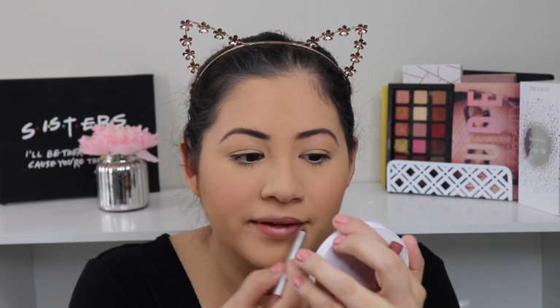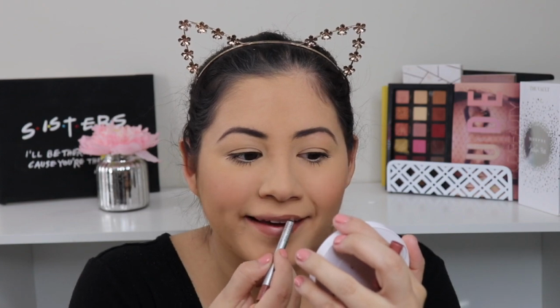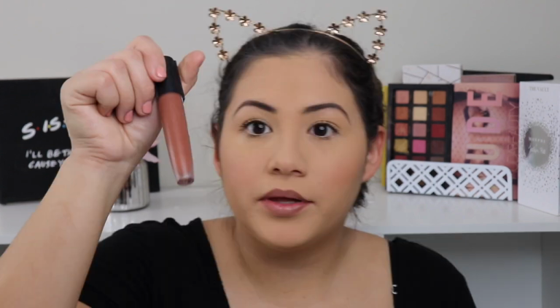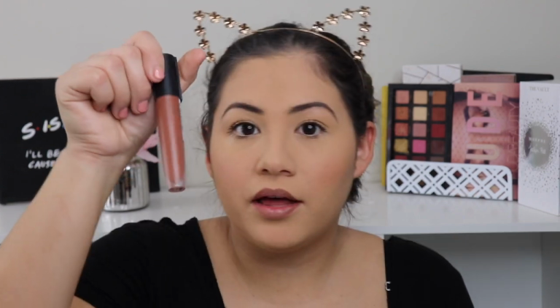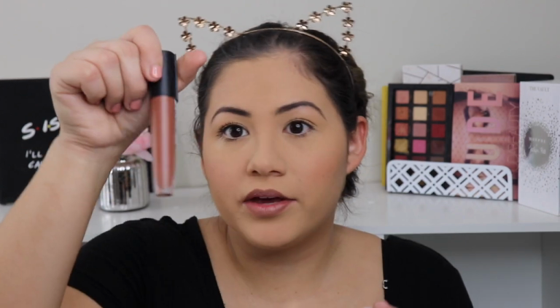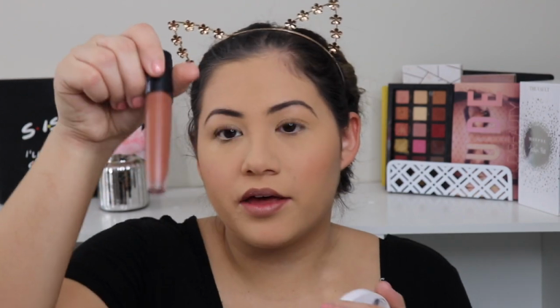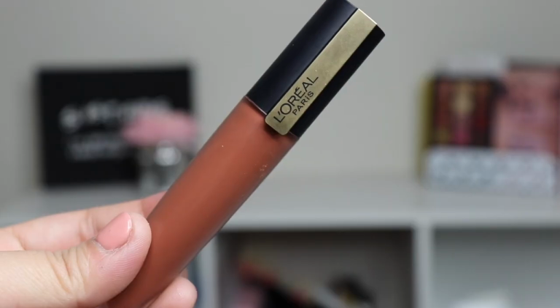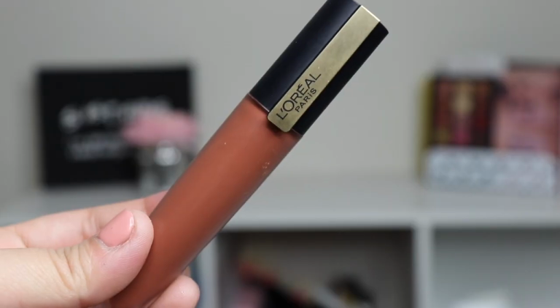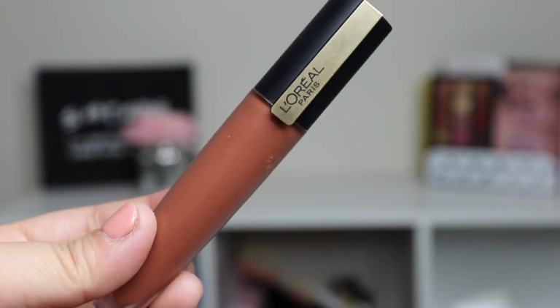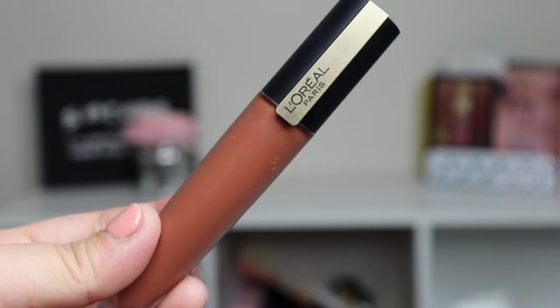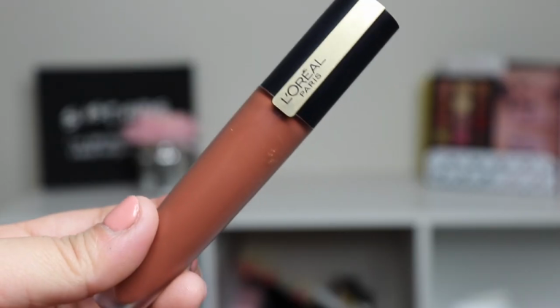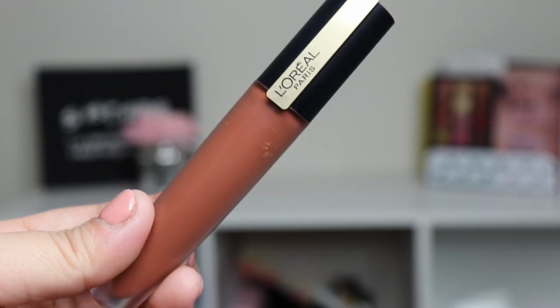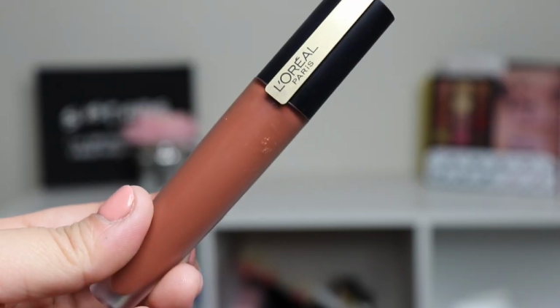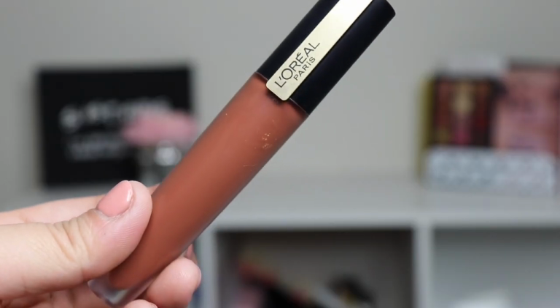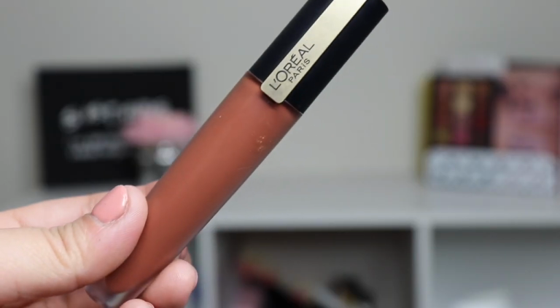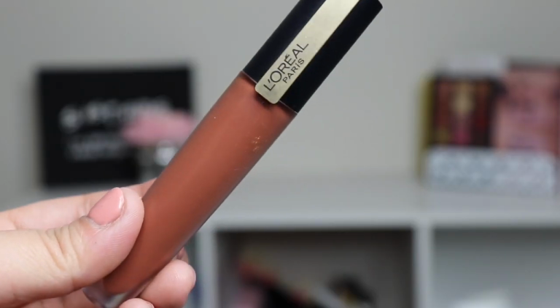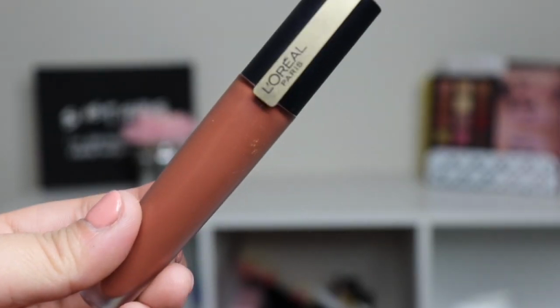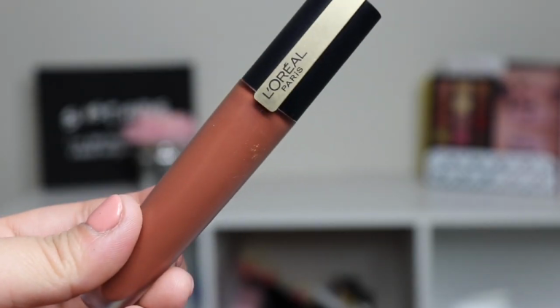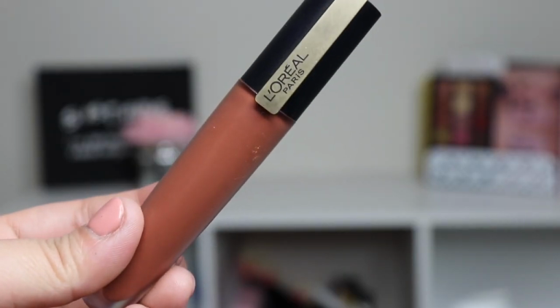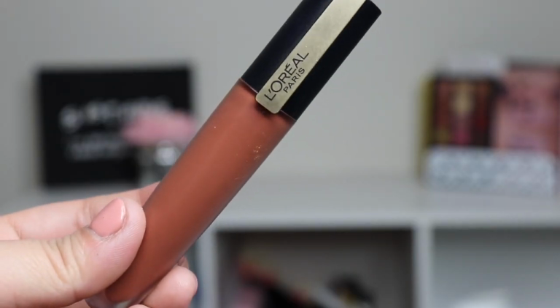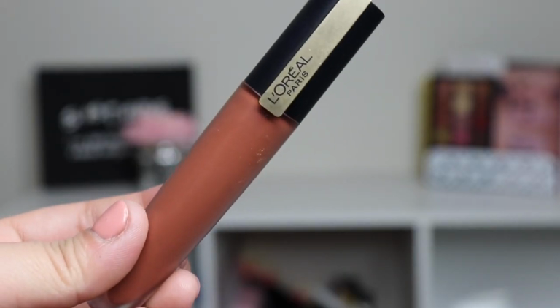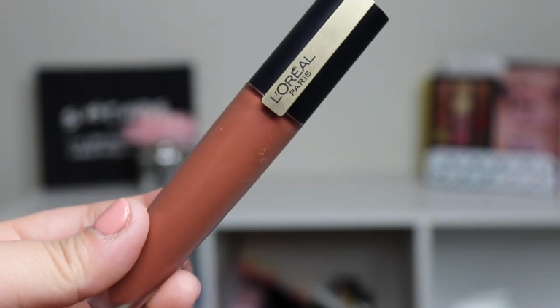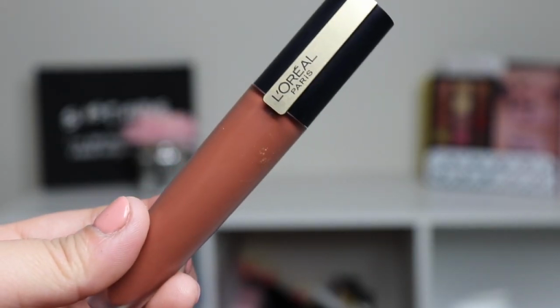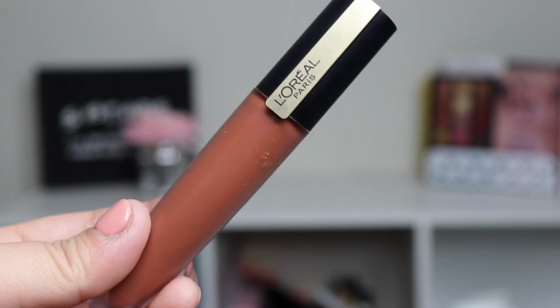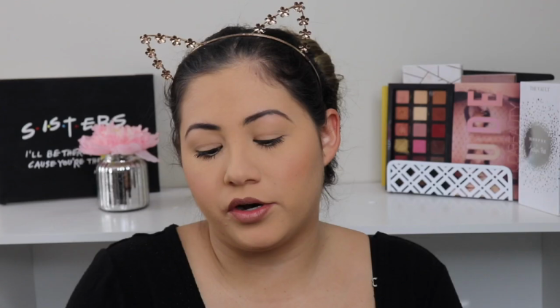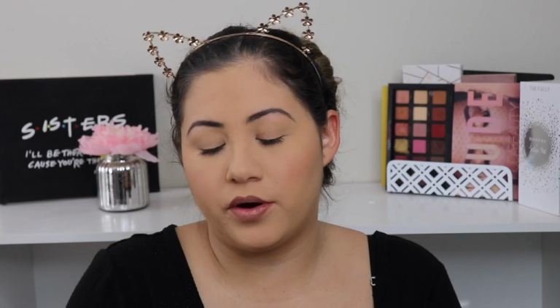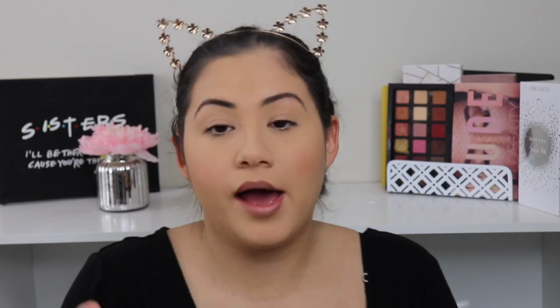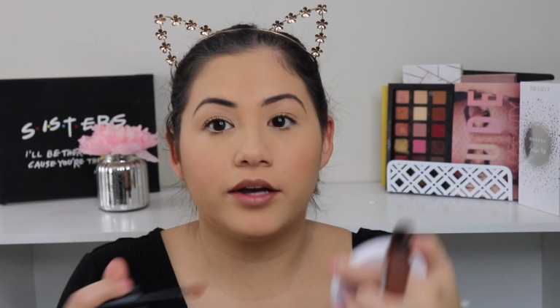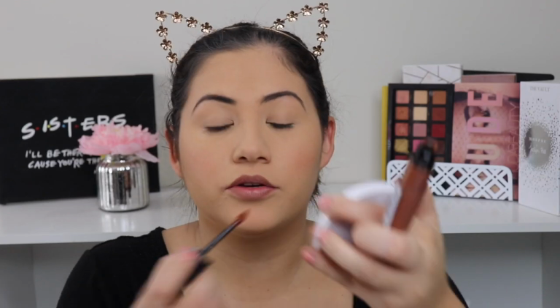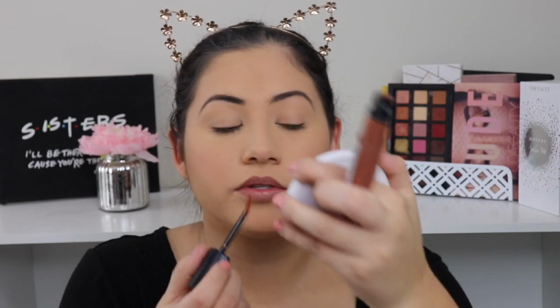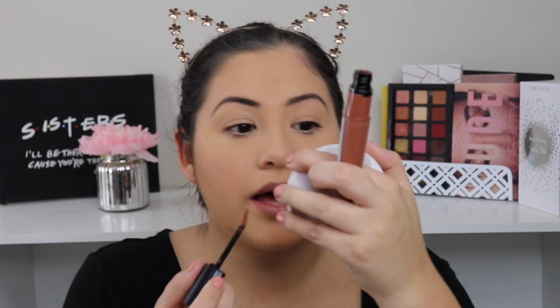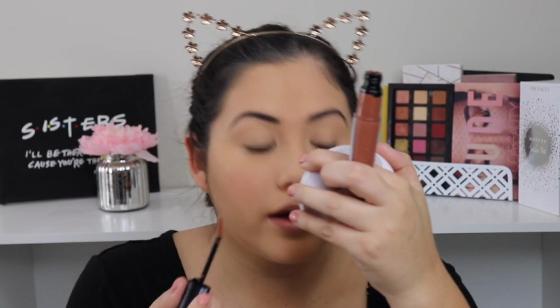For lips I usually just do a gloss, so I'm going to line my lips really quickly. I've been loving this L'Oreal liquid lipstick, so I'm going to go ahead and use that.